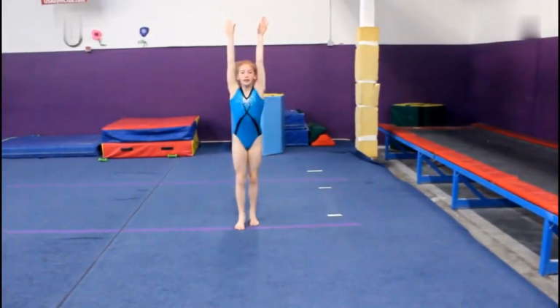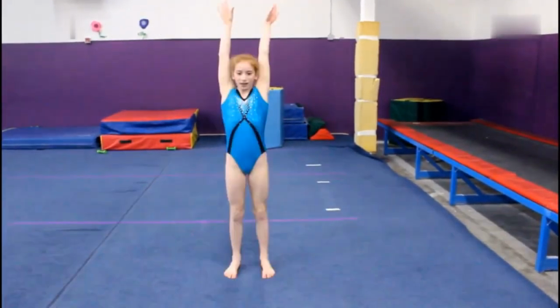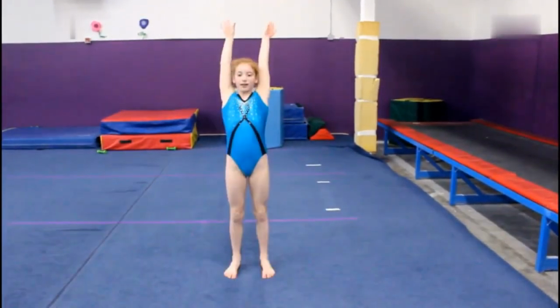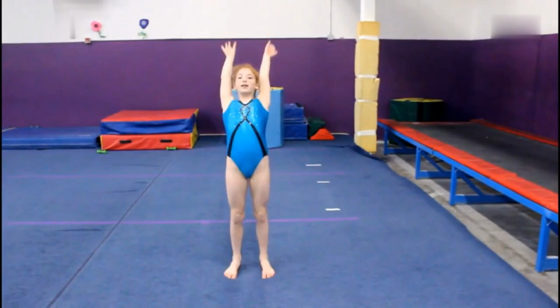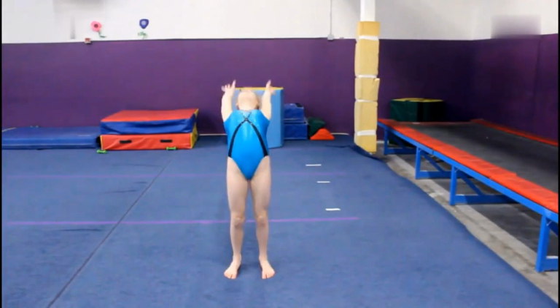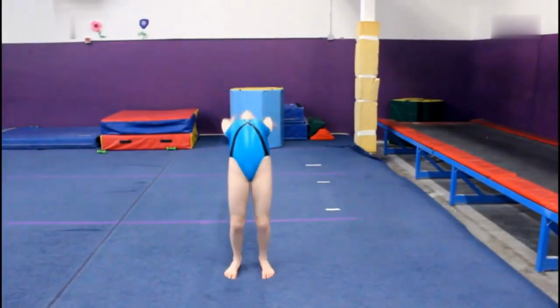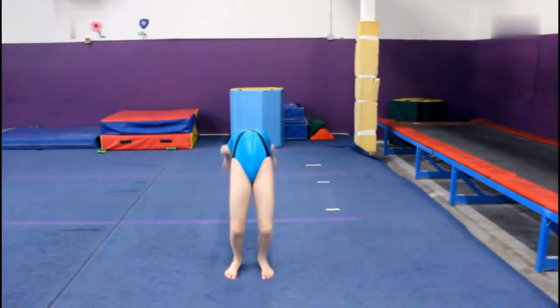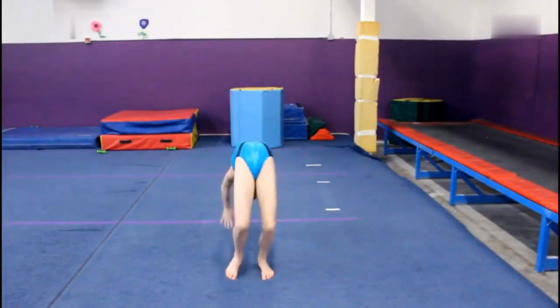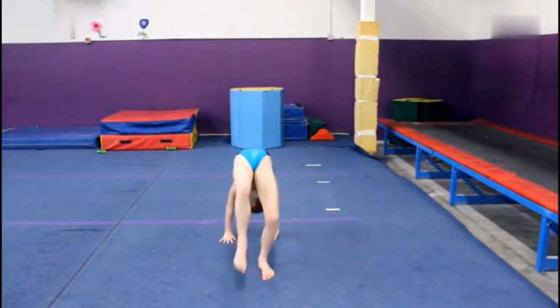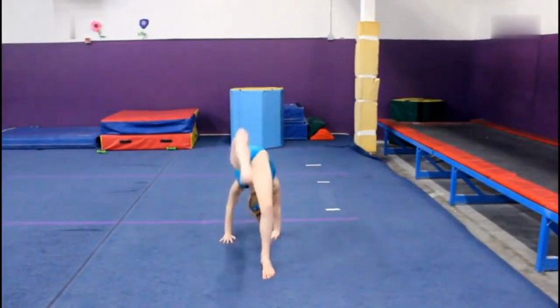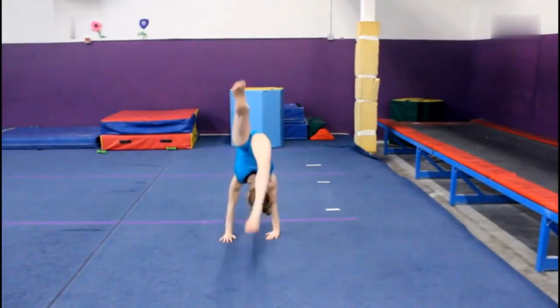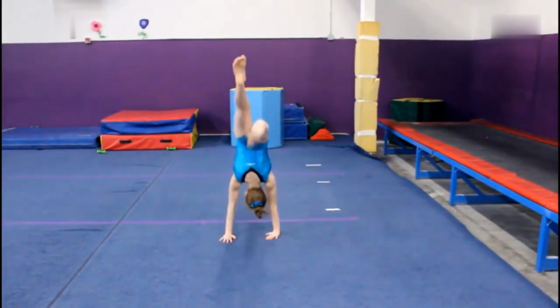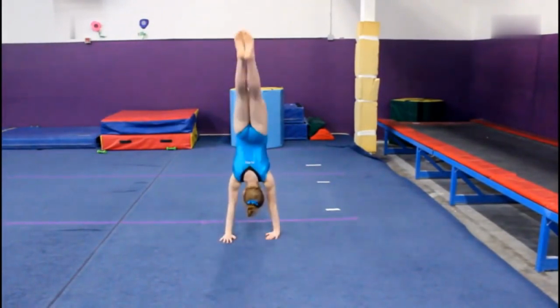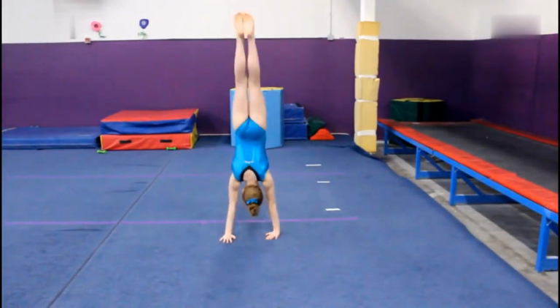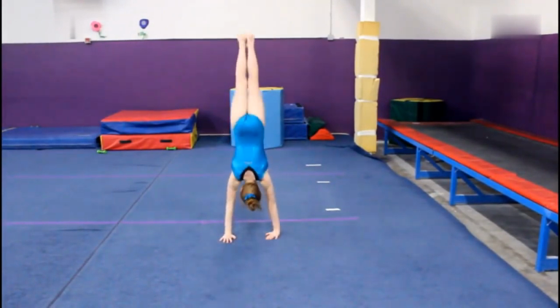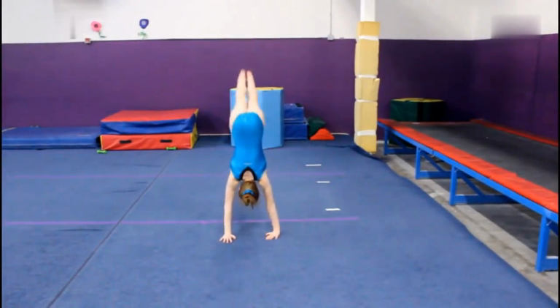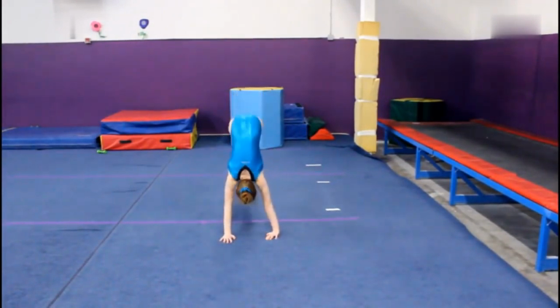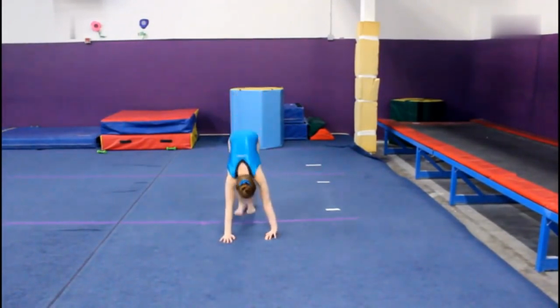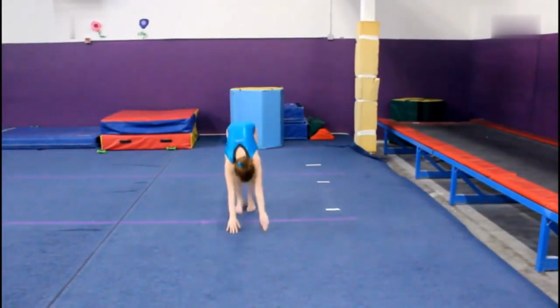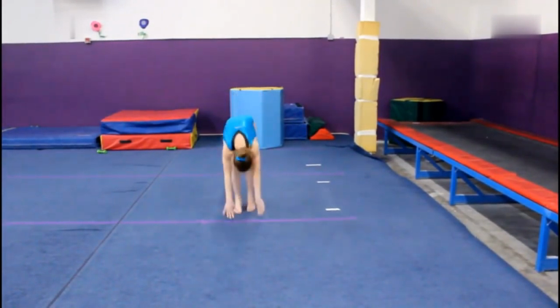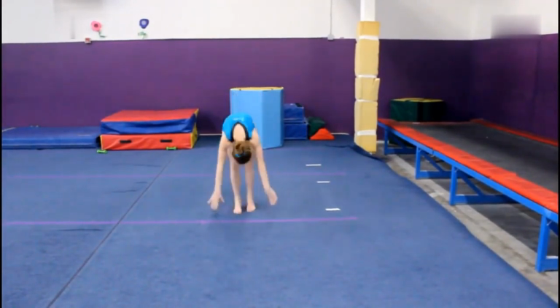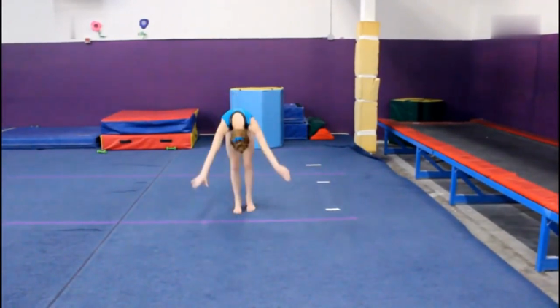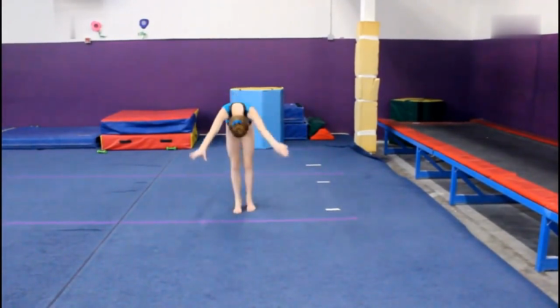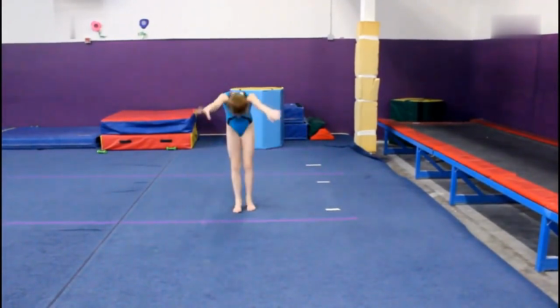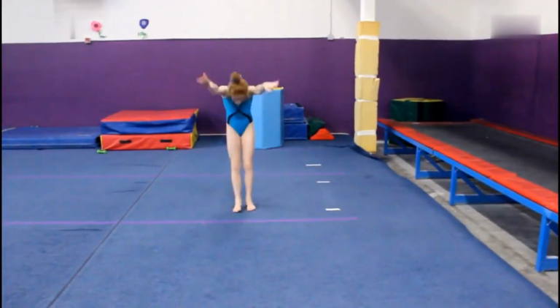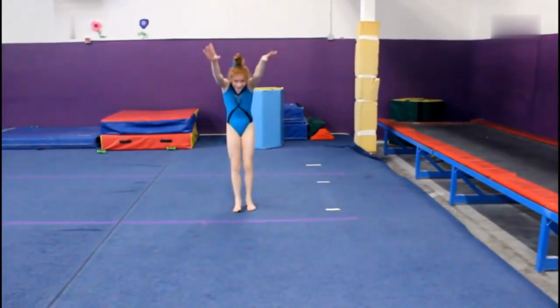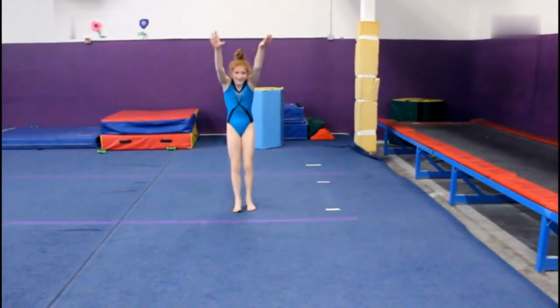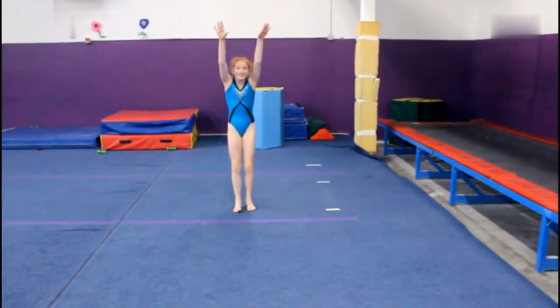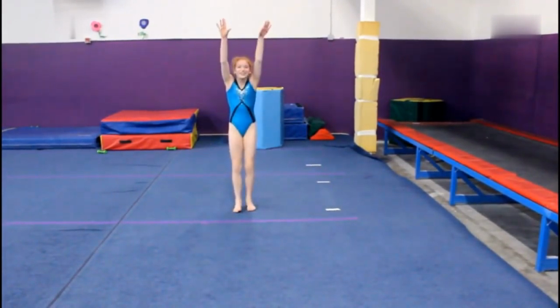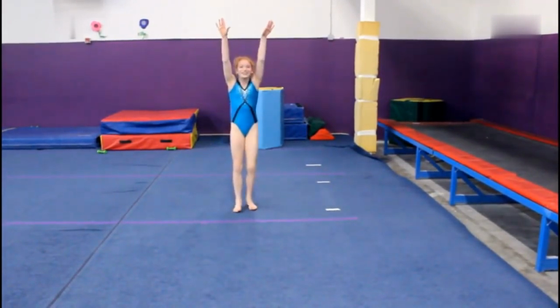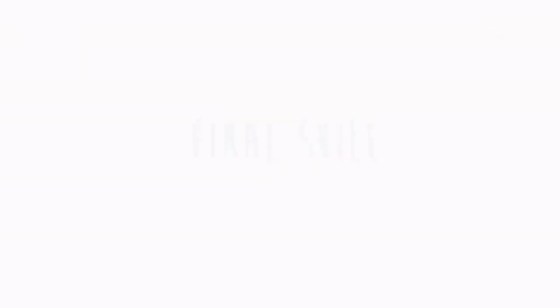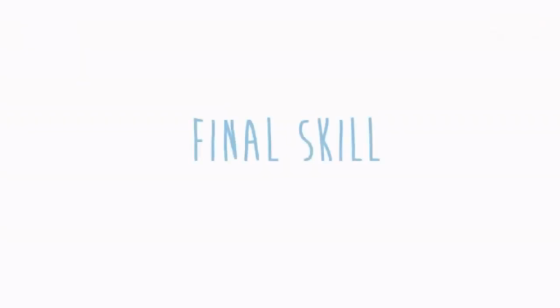You should not be kicking your legs up into a handstand to get to the handstand.